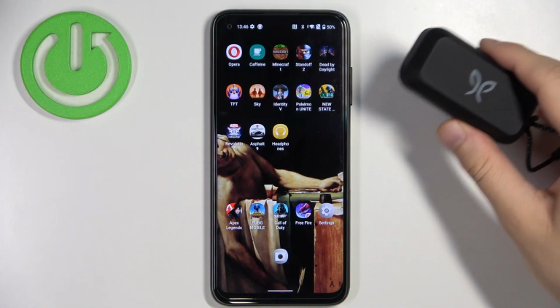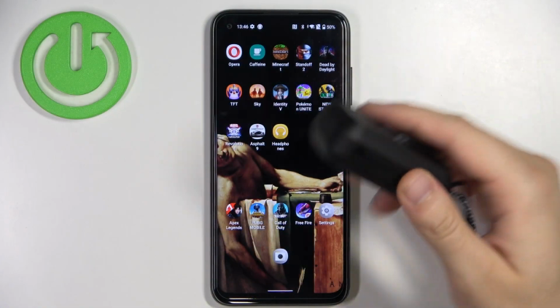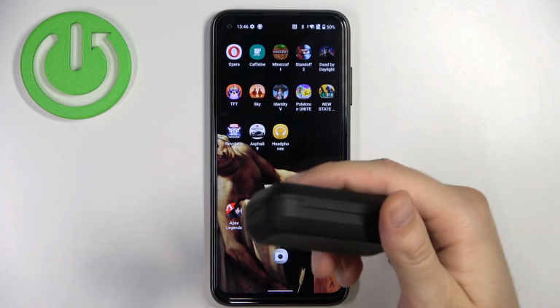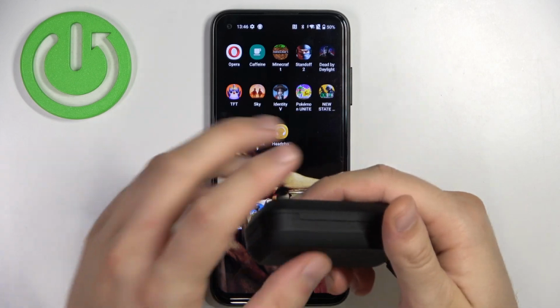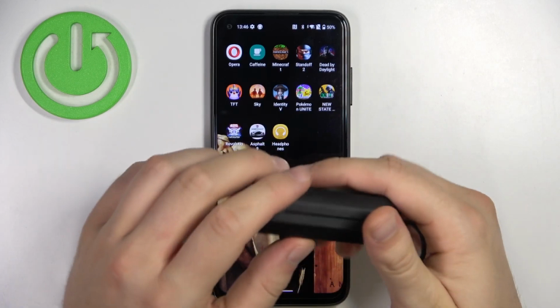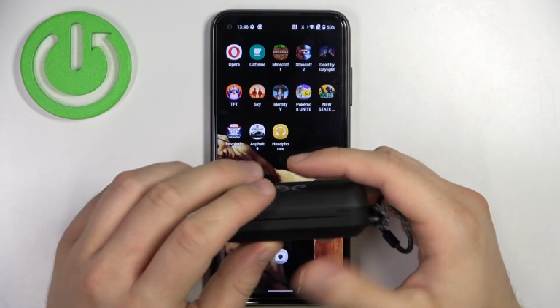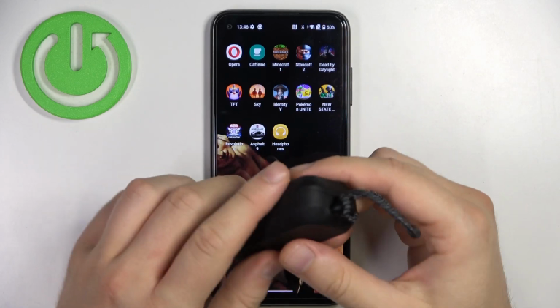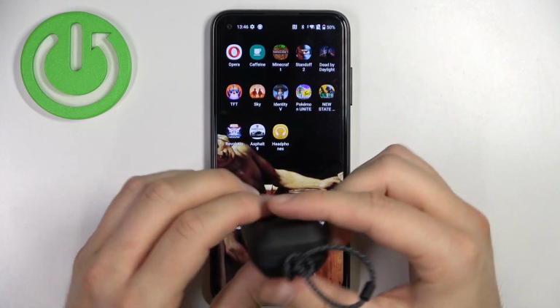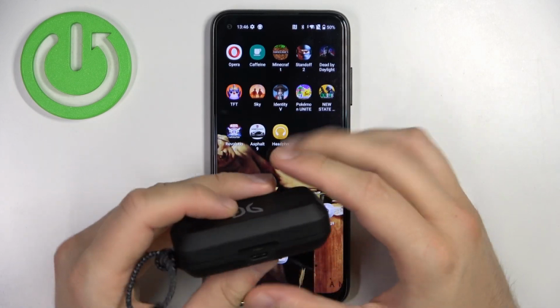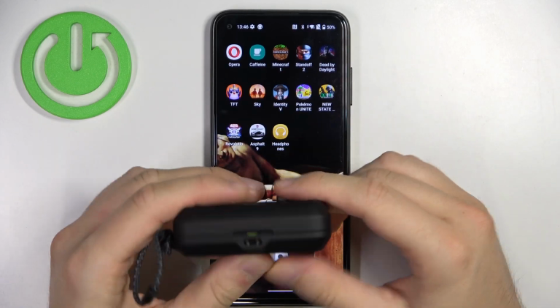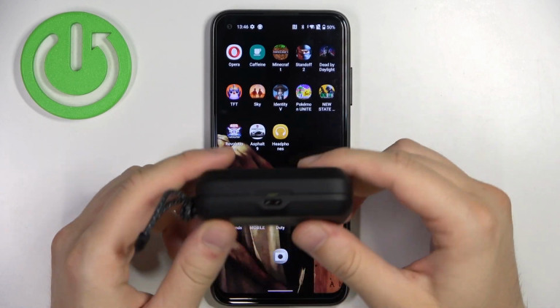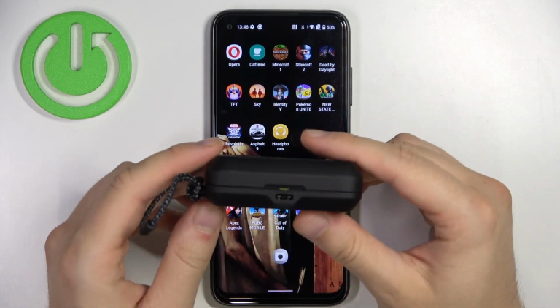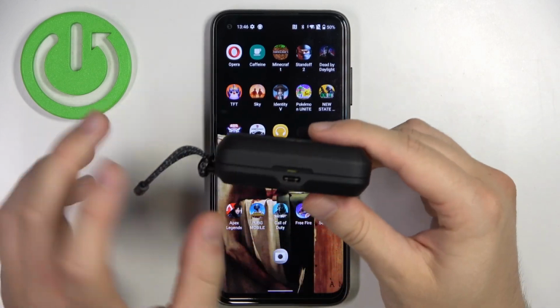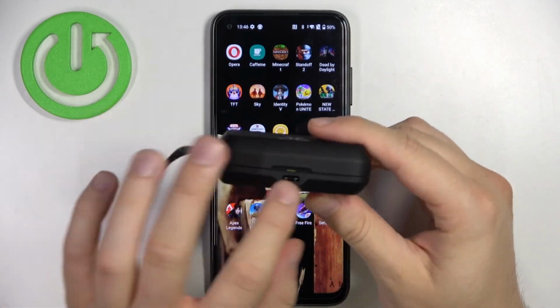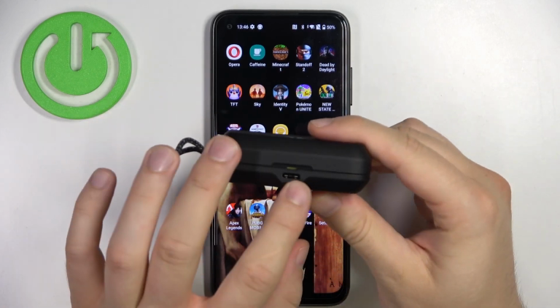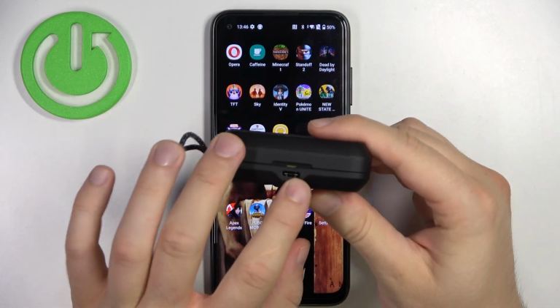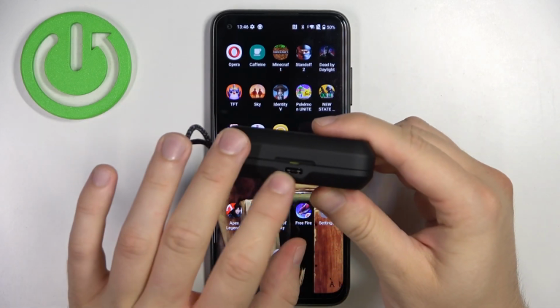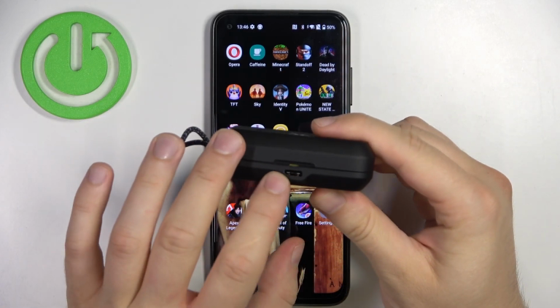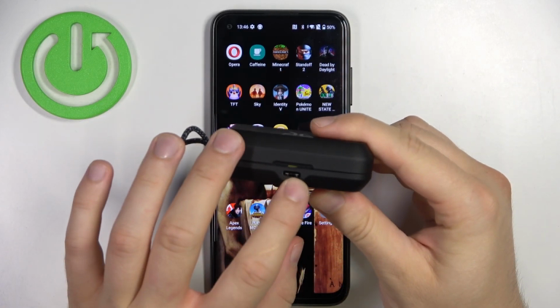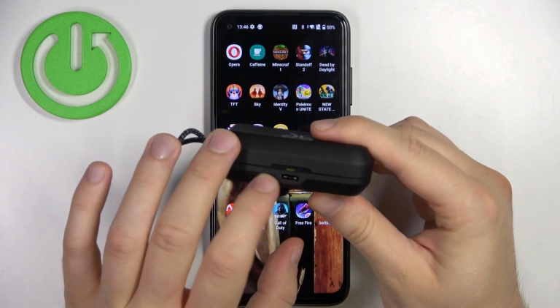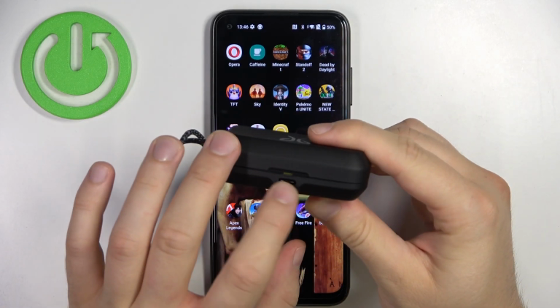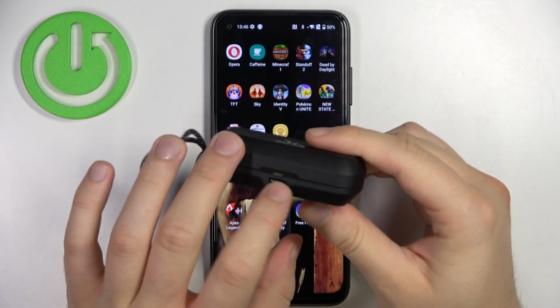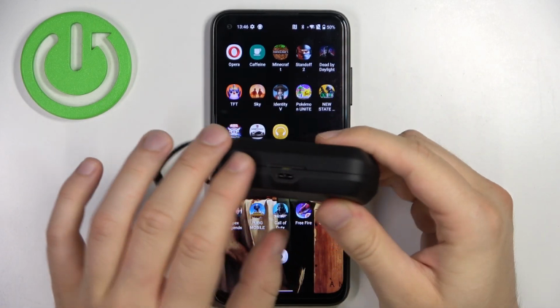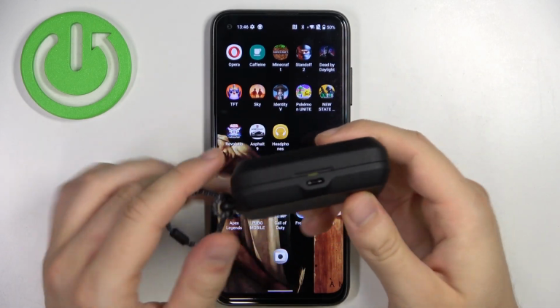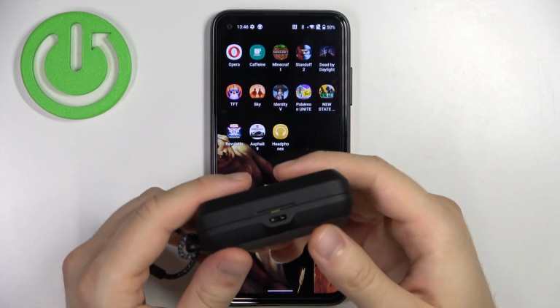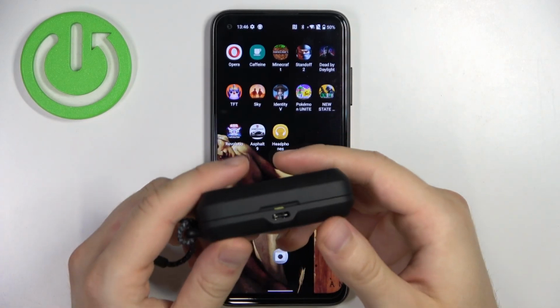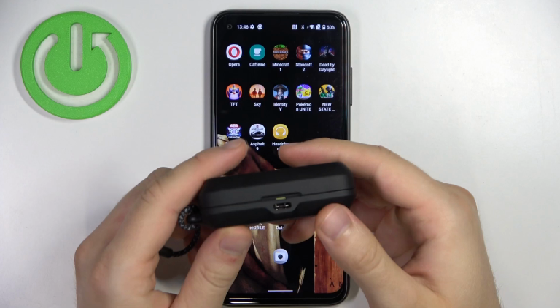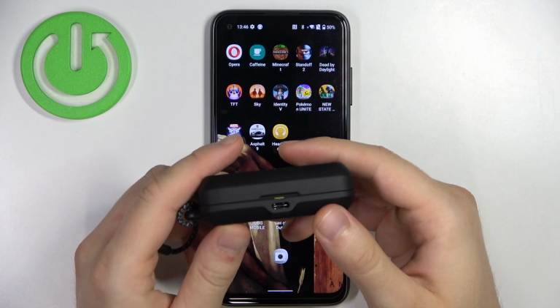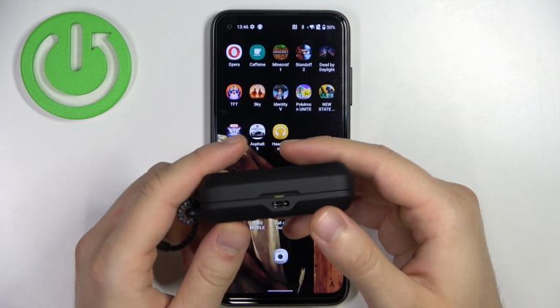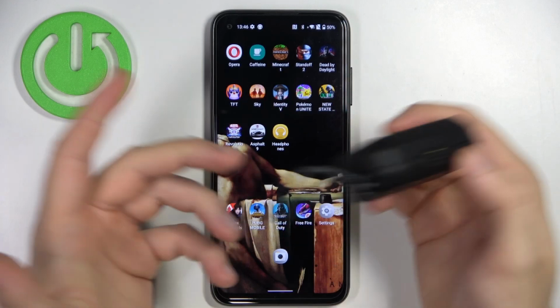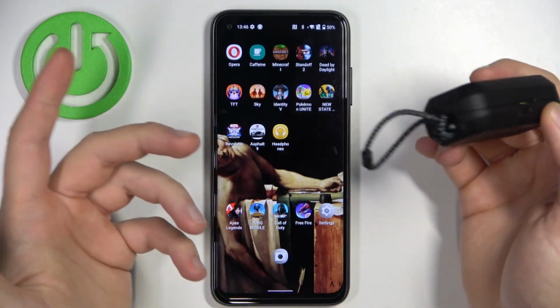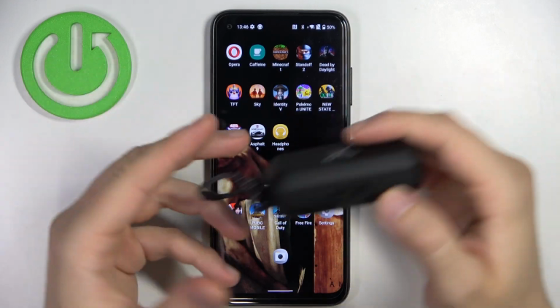First of all, you have to remember to charge them at least to 50%. On the back you can find this charging input. And we can start.